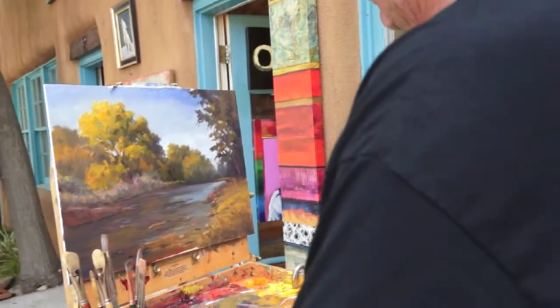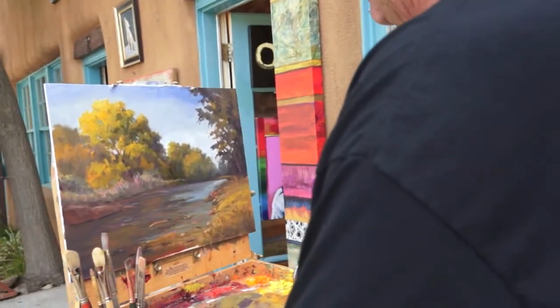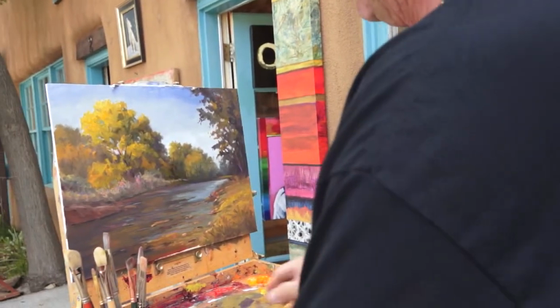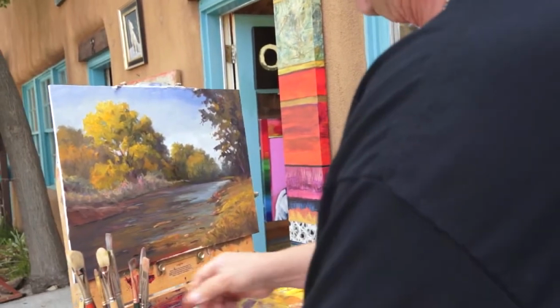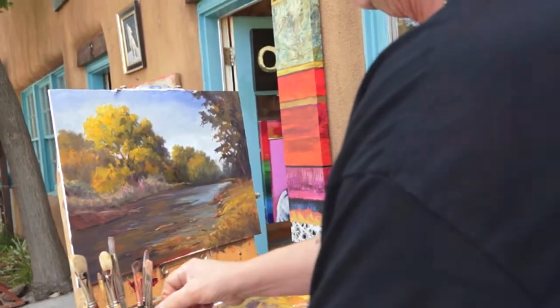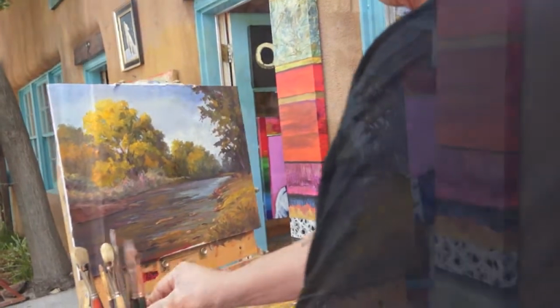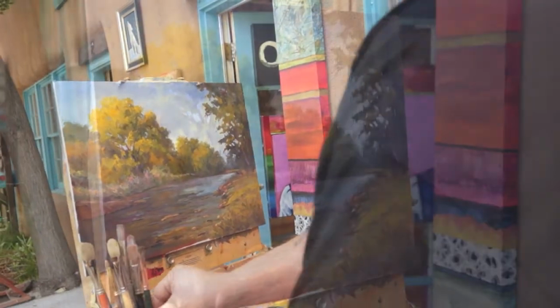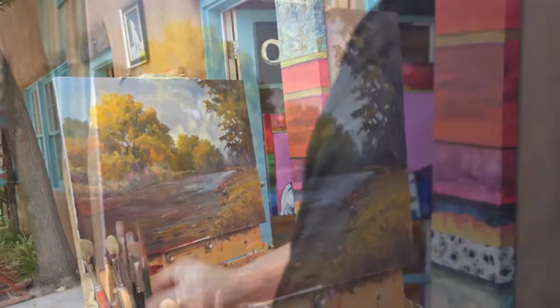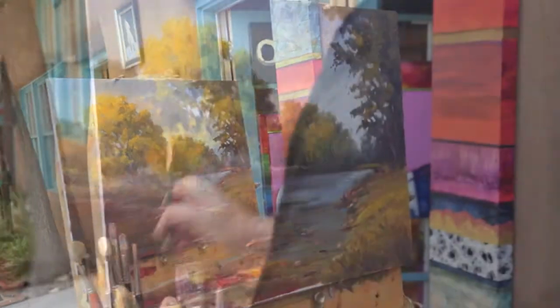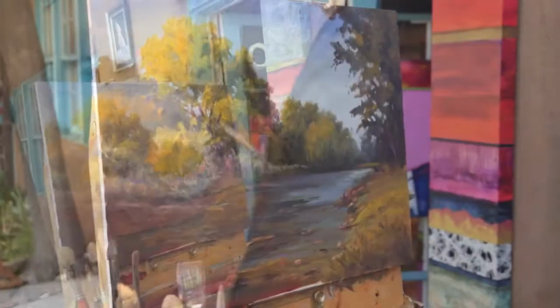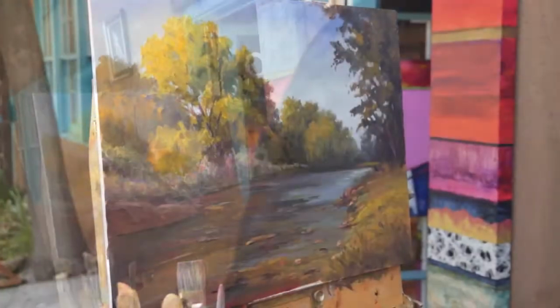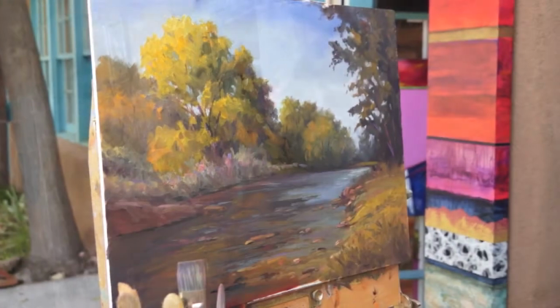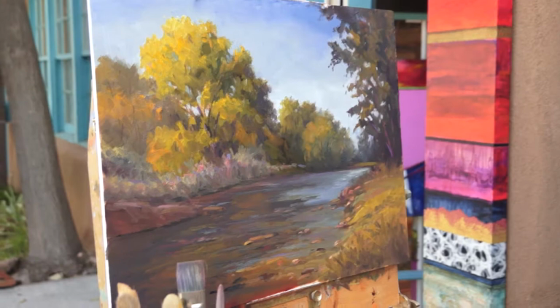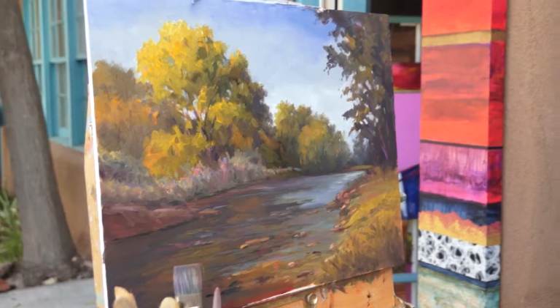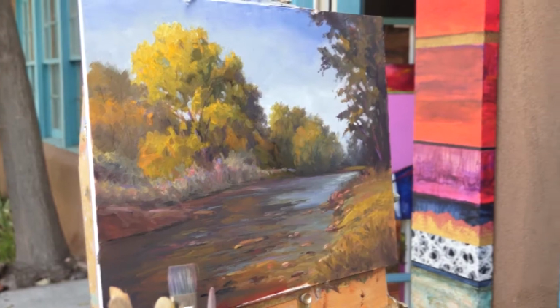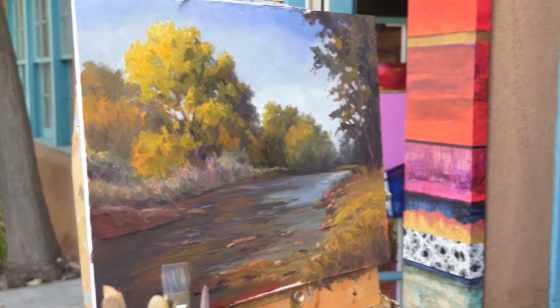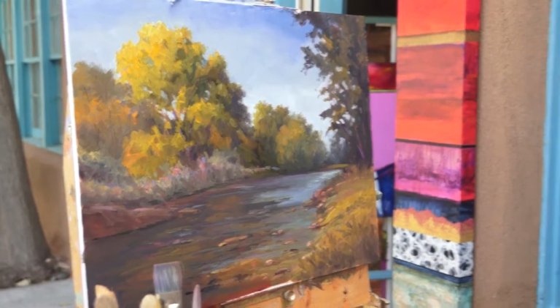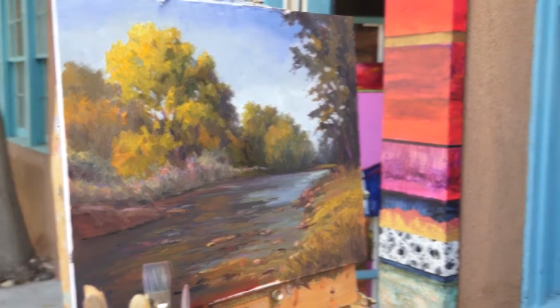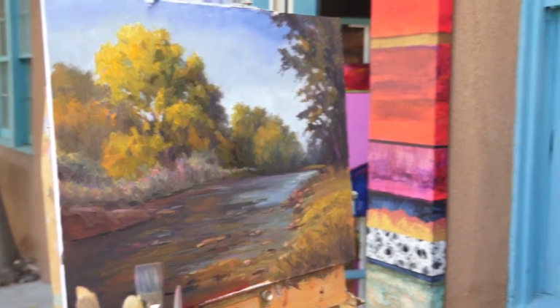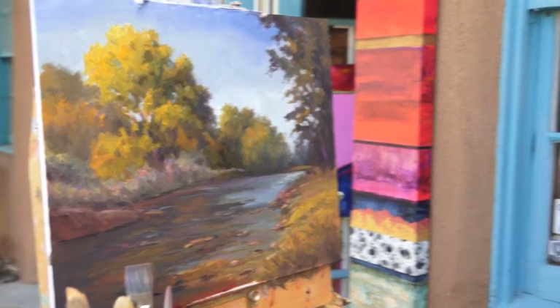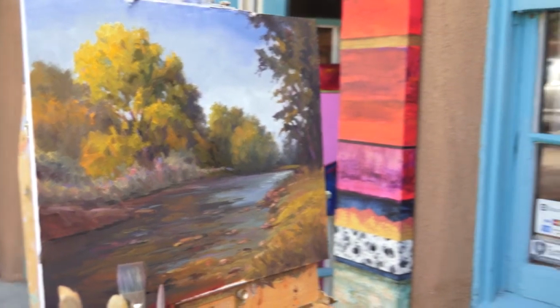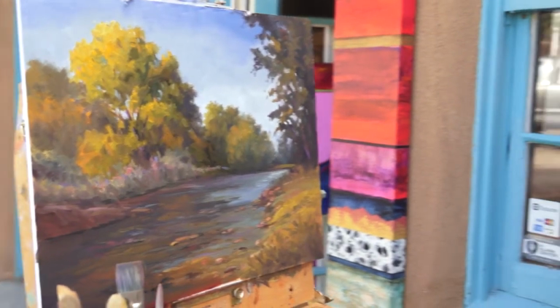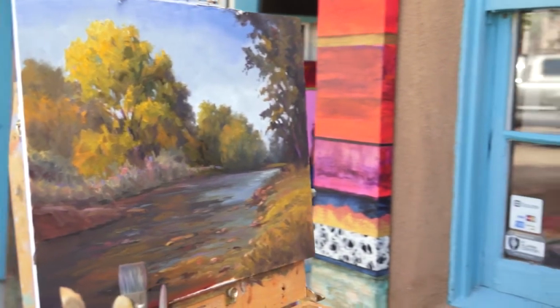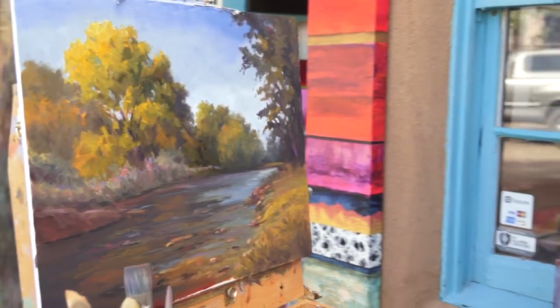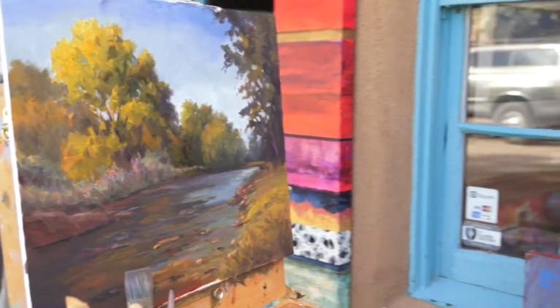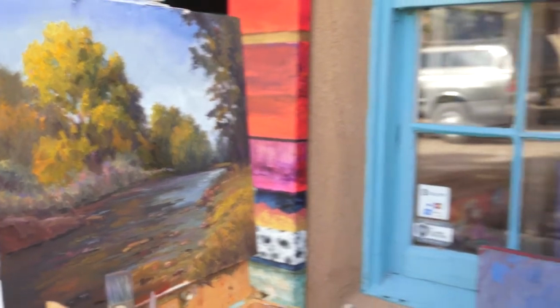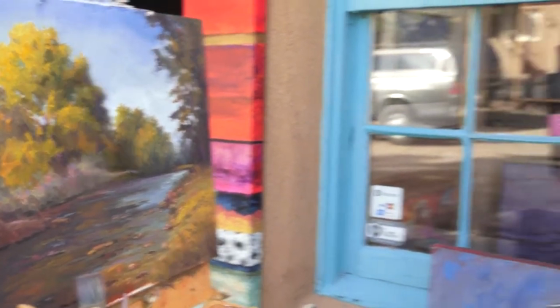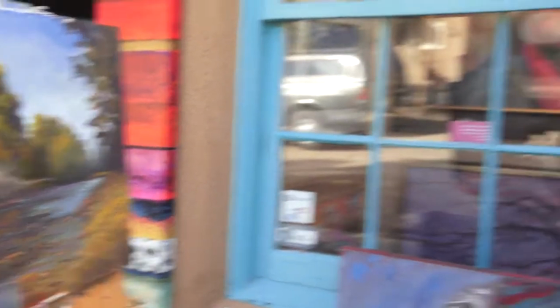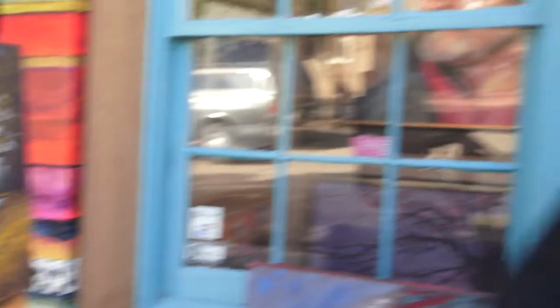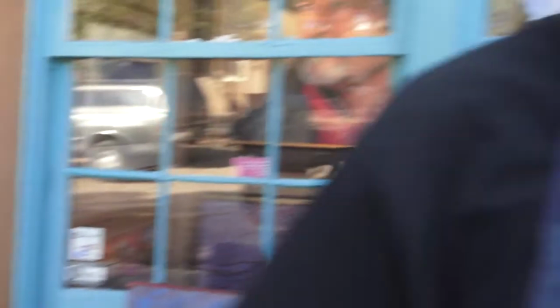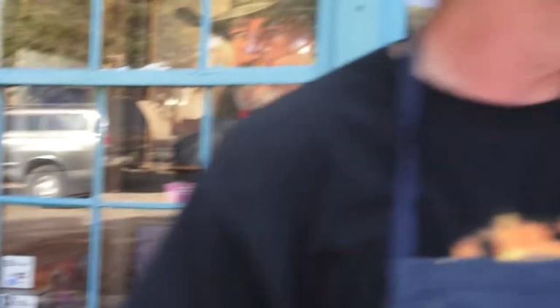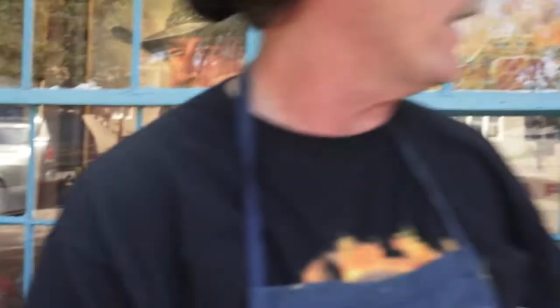I decided I'd come back for a week, just paint around, and then maybe leave a couple paintings. We got this one that I'm working on right now, and I'm getting pretty close to calling it quits on that.